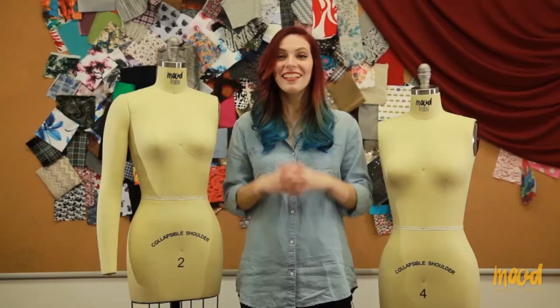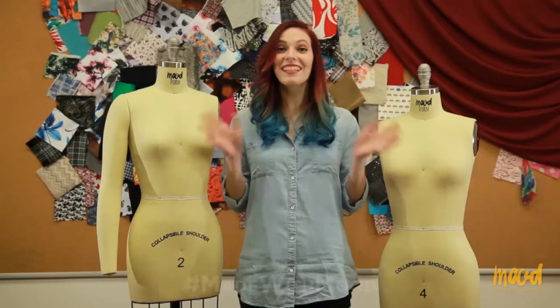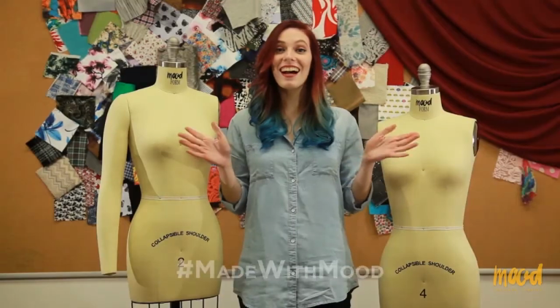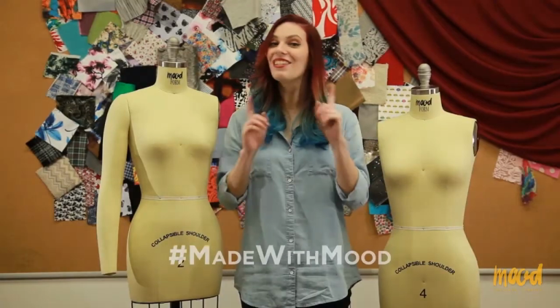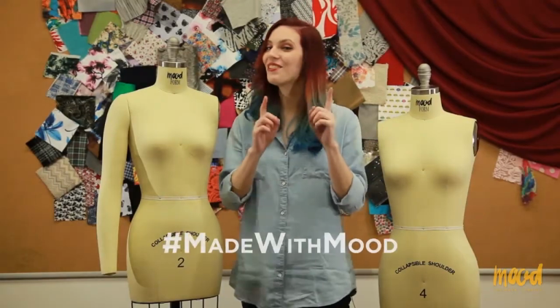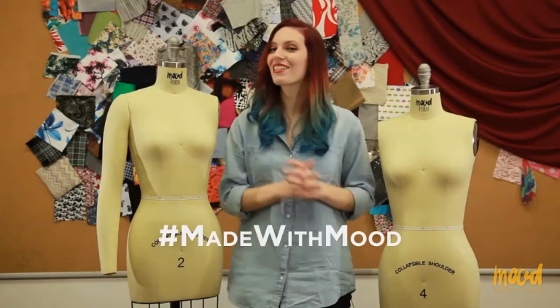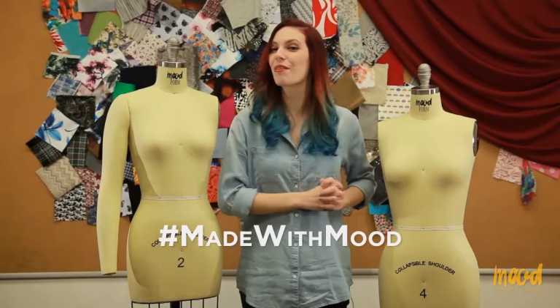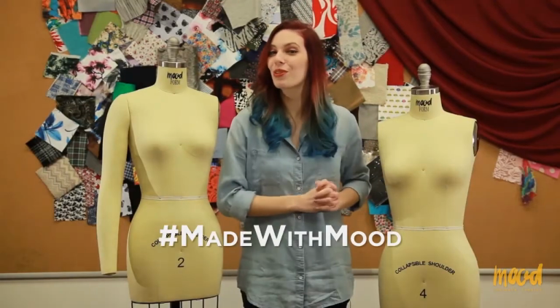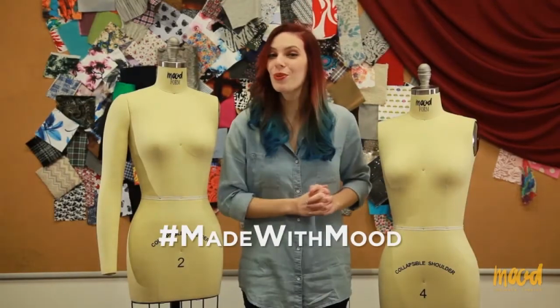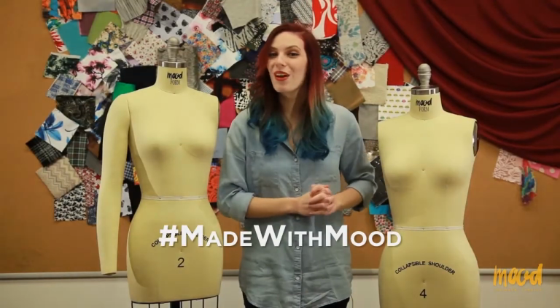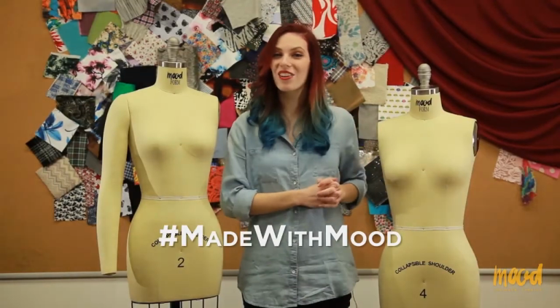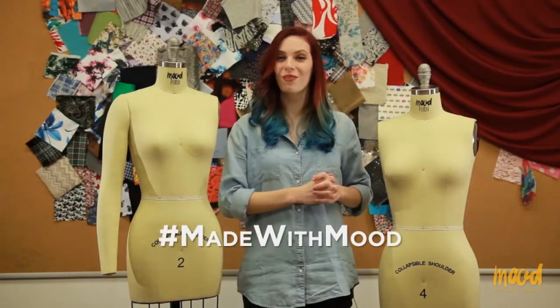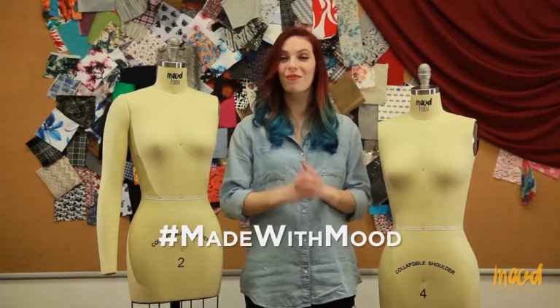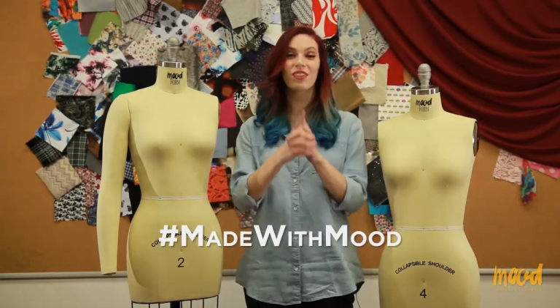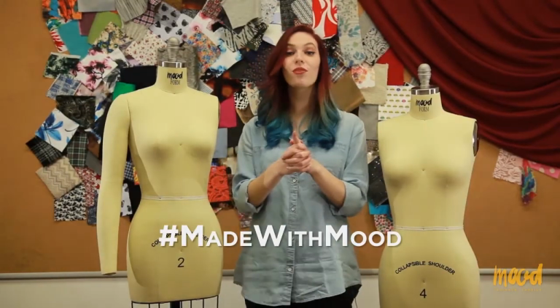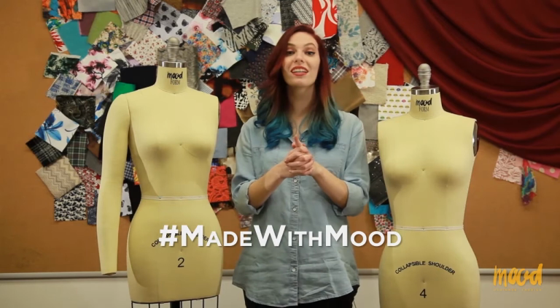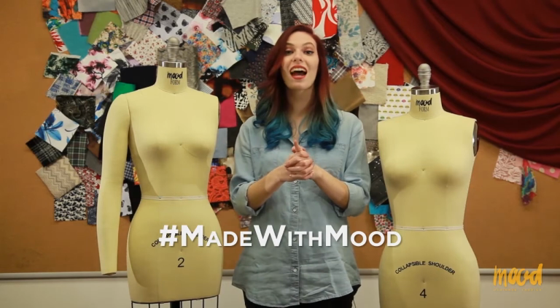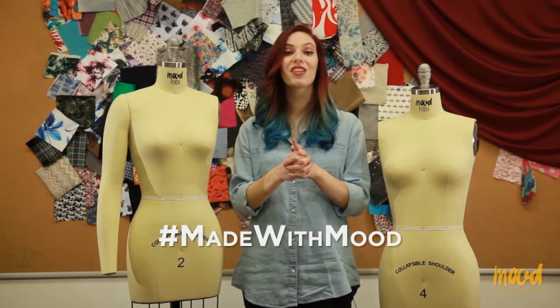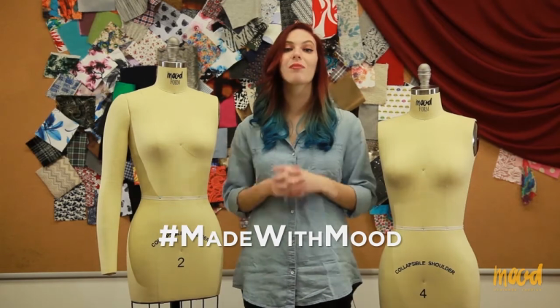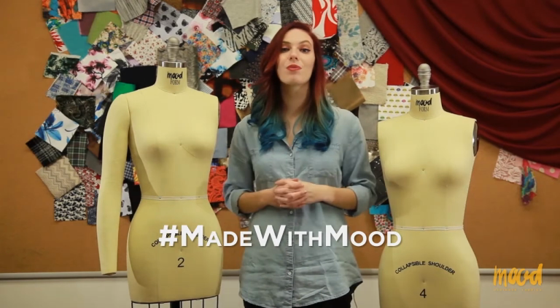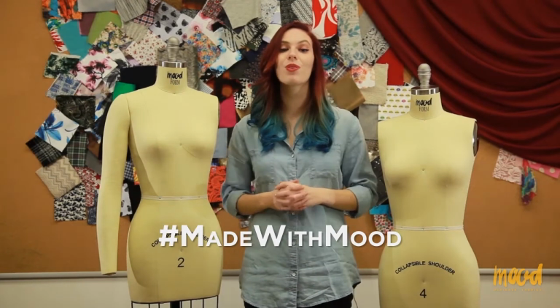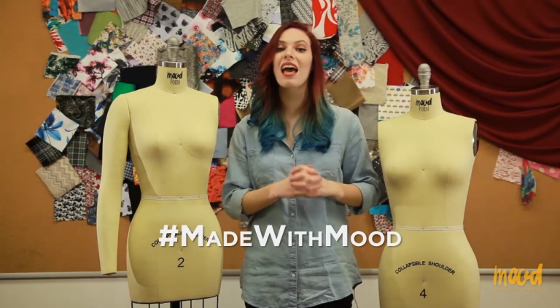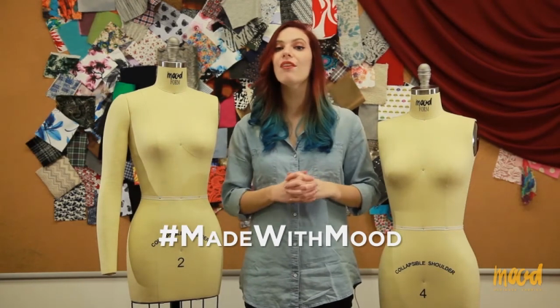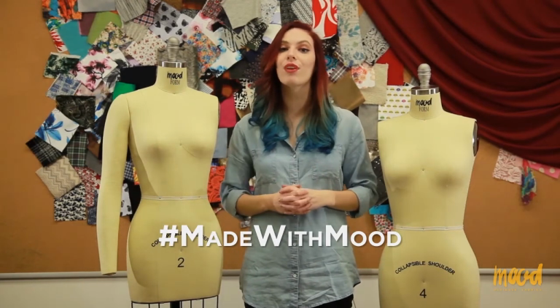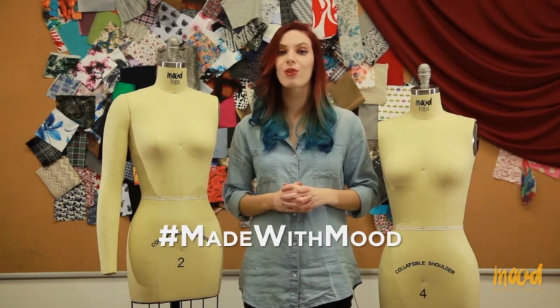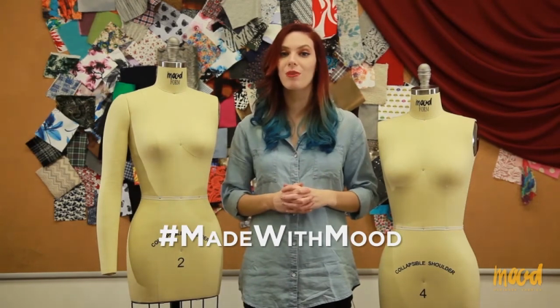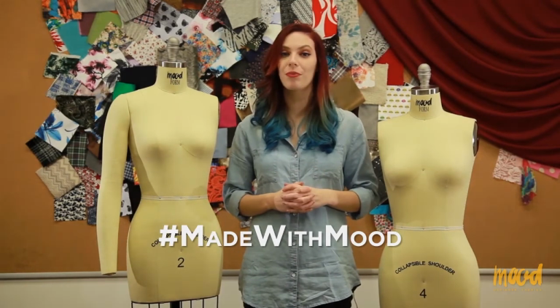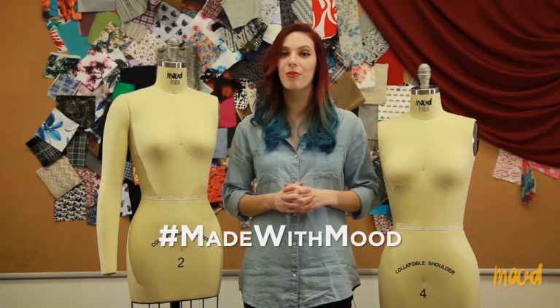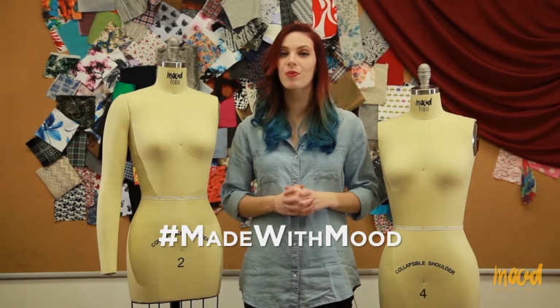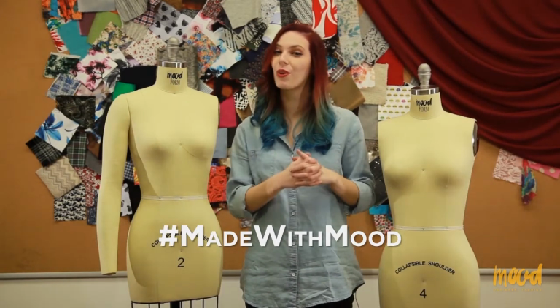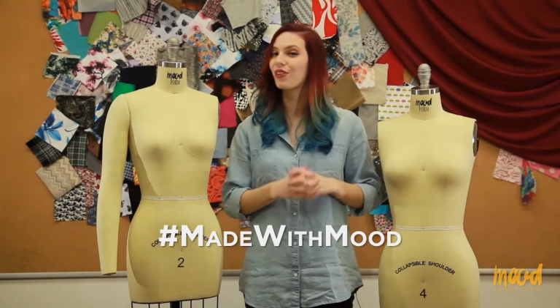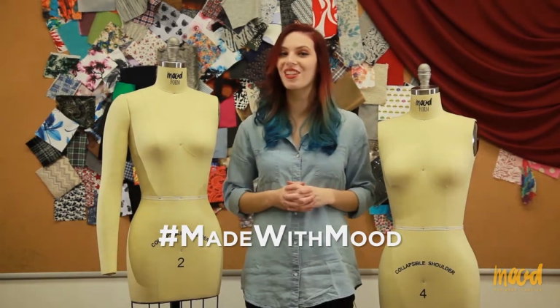Ta-da! You just assembled your Mood brand dress form. Don't forget to hashtag Made with Mood on any of your favorite social media platforms with your creations.